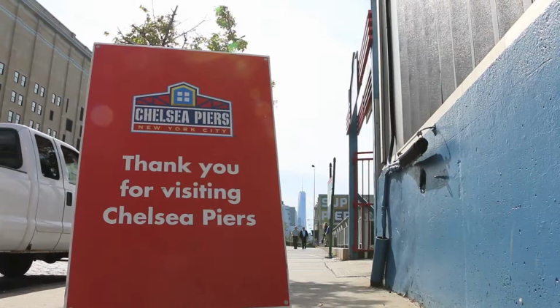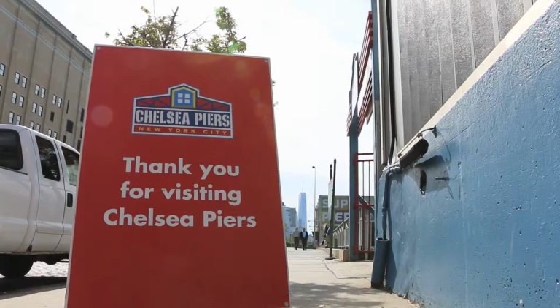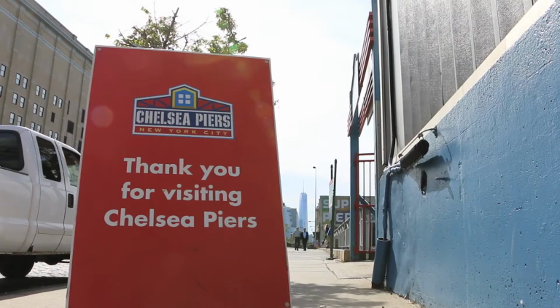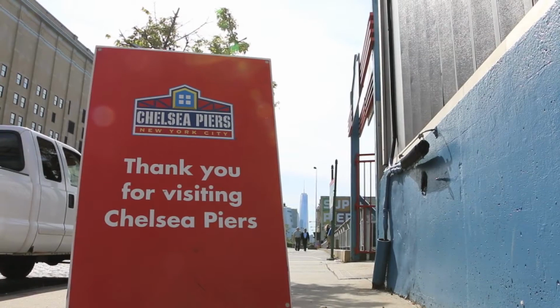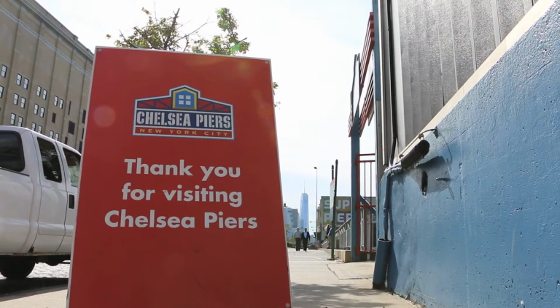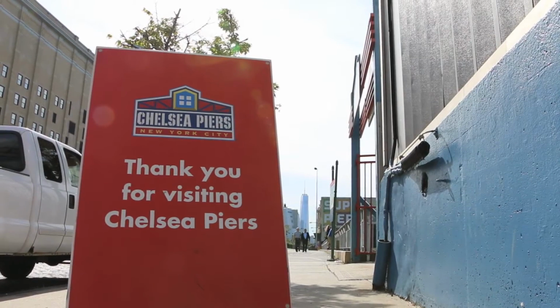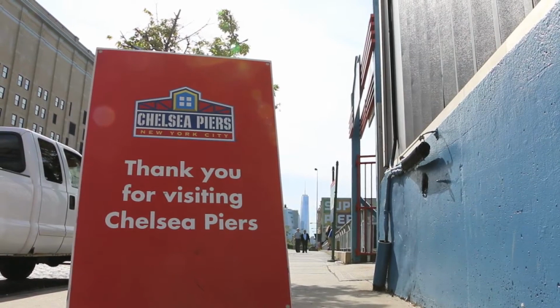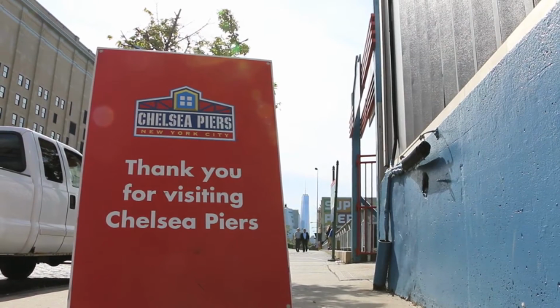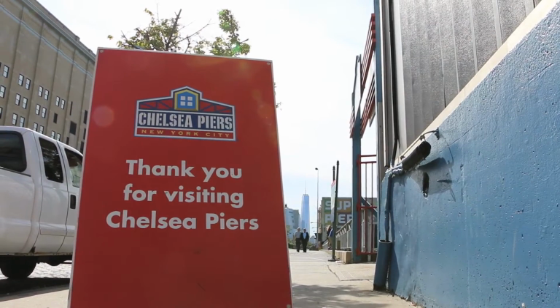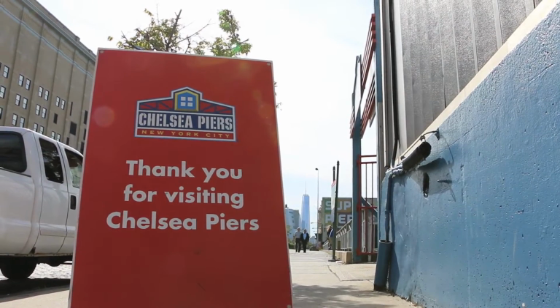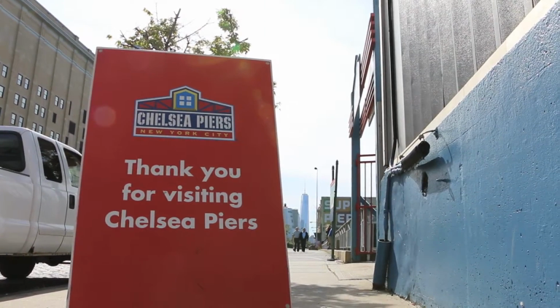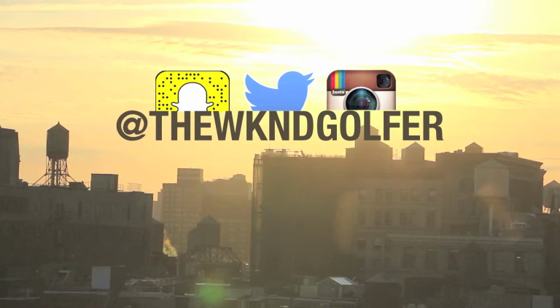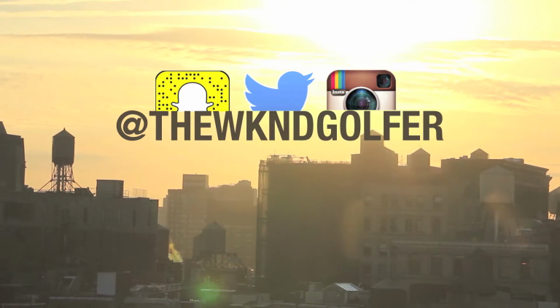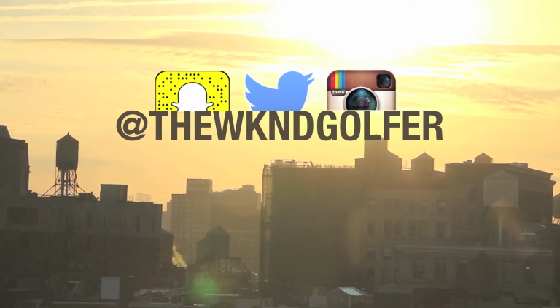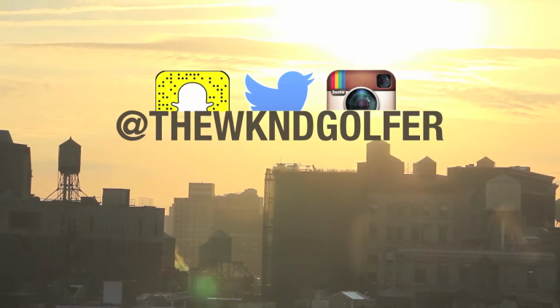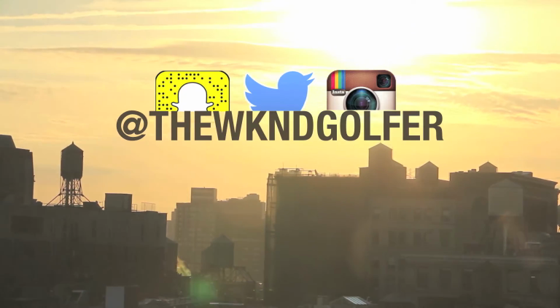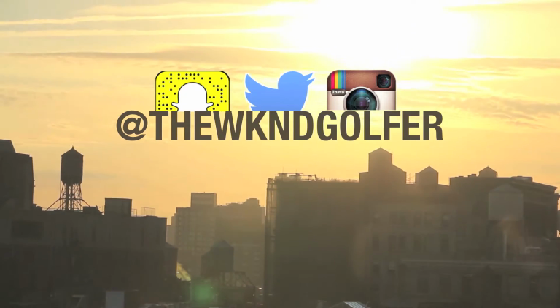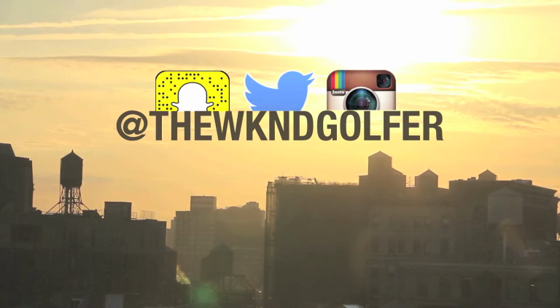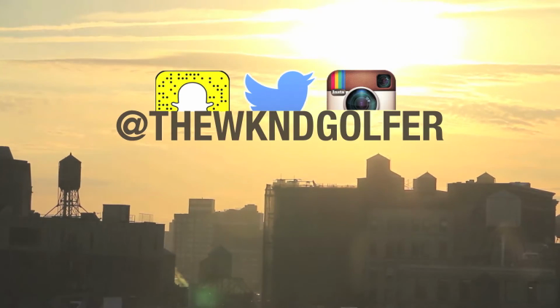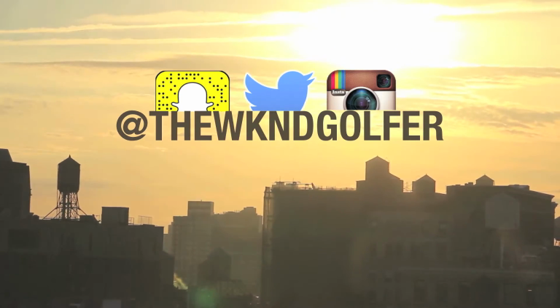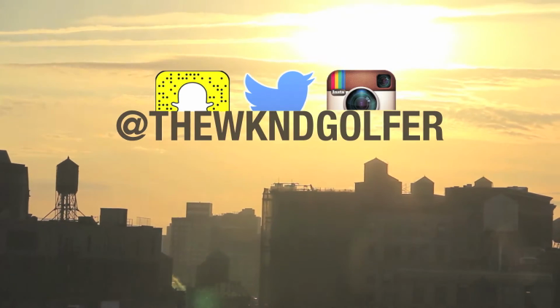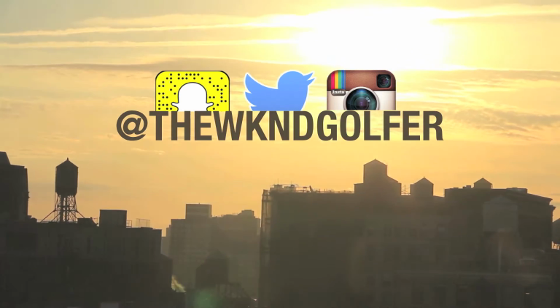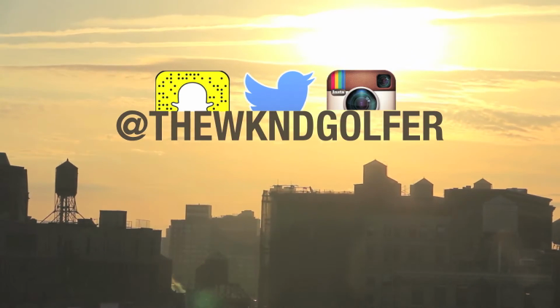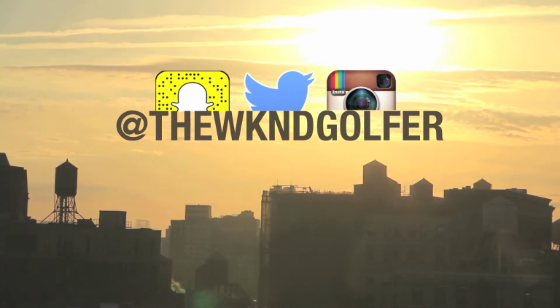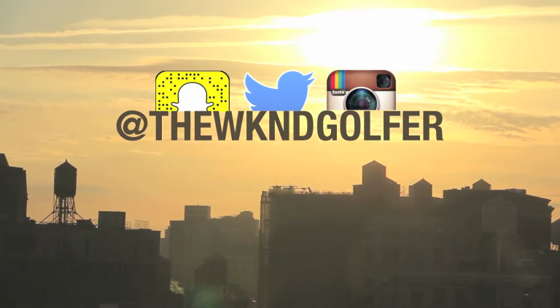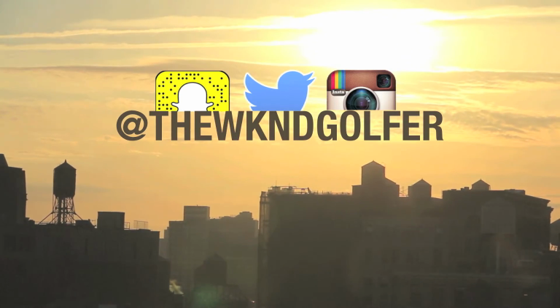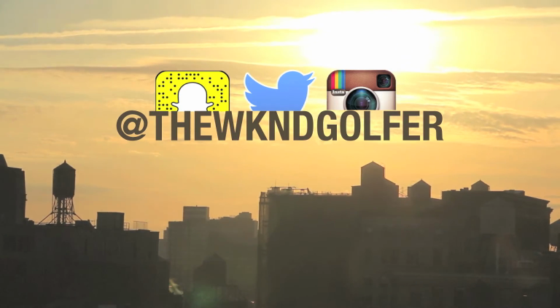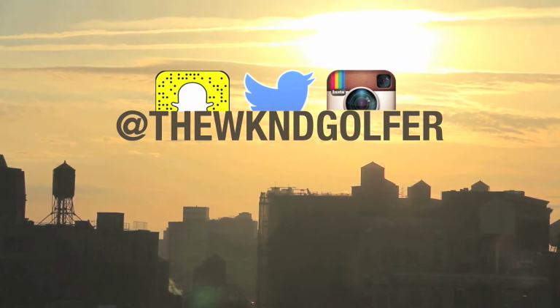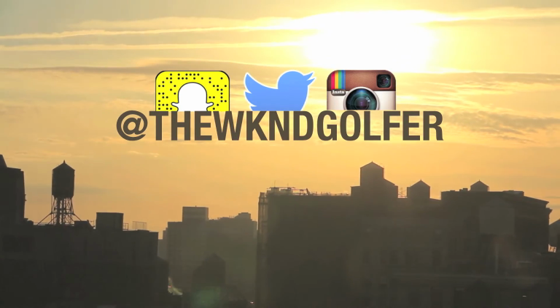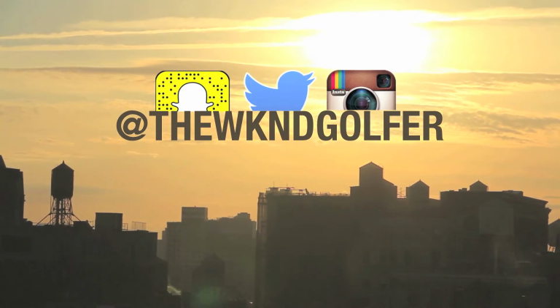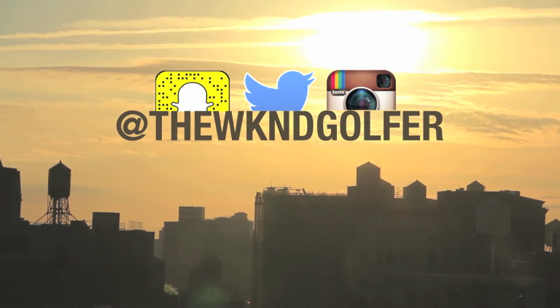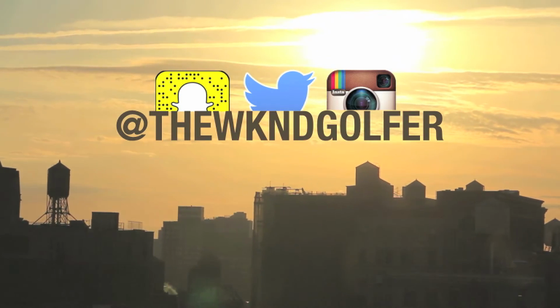To see more, subscribe to our channel, watch our other videos, and follow us at The Weekend Golfer.